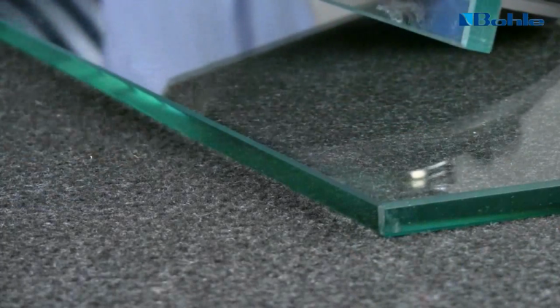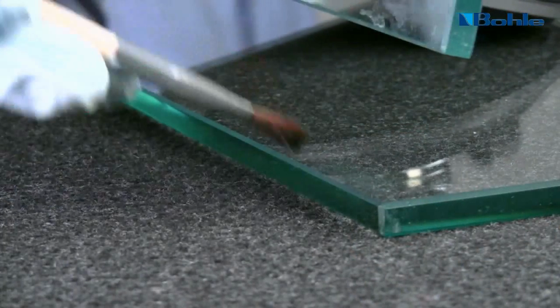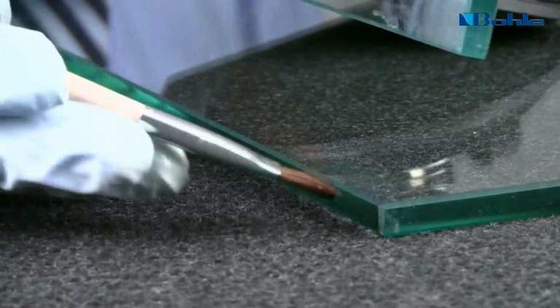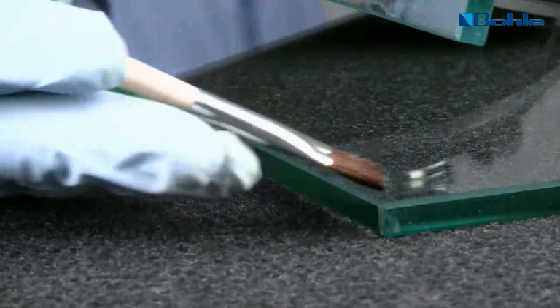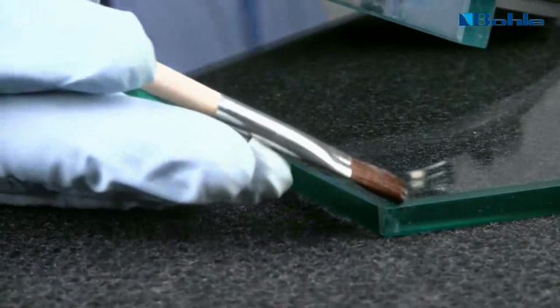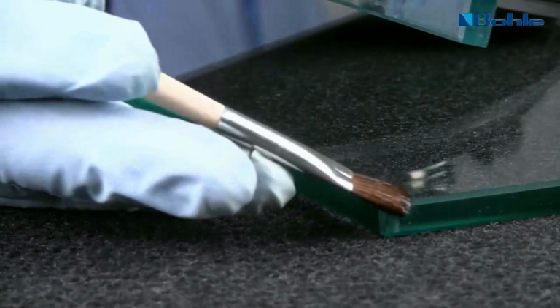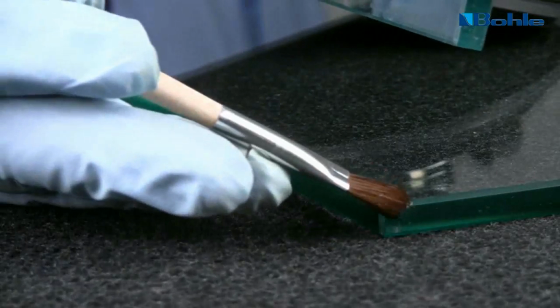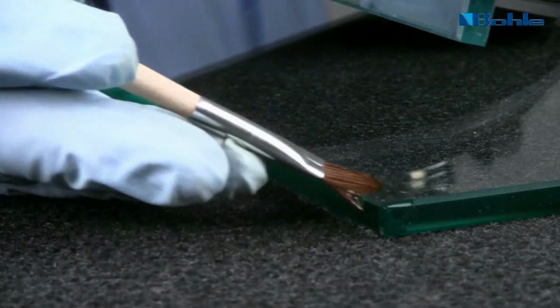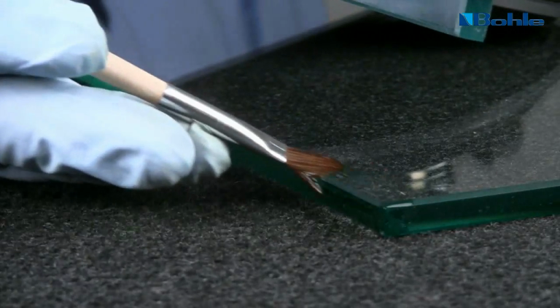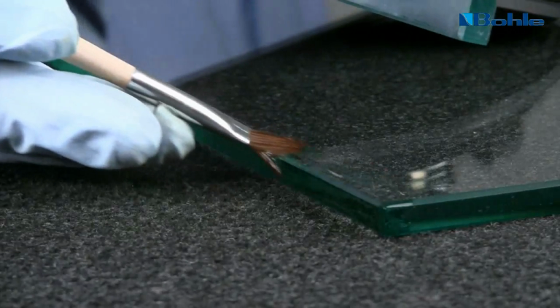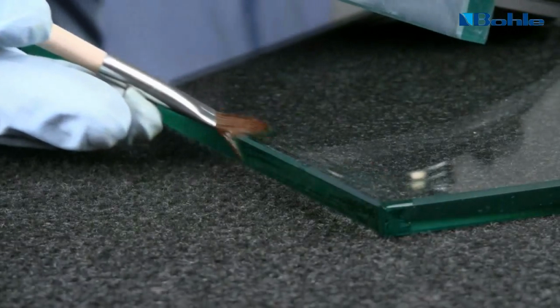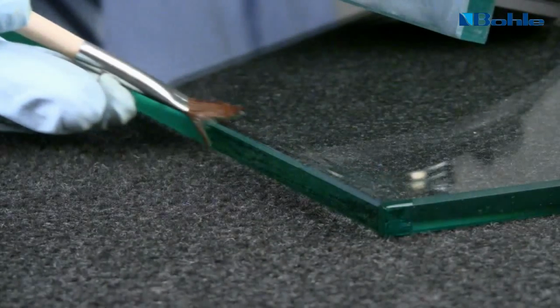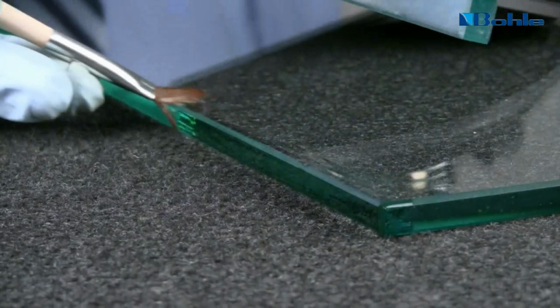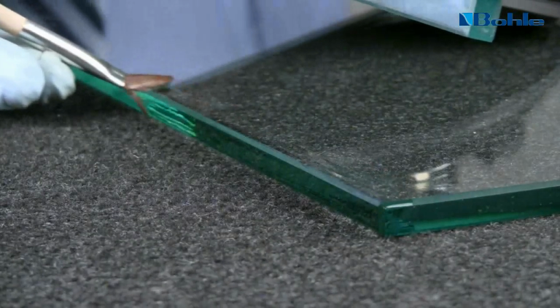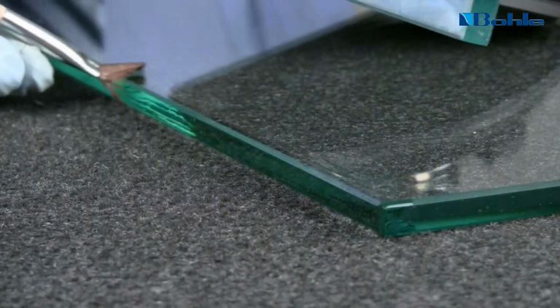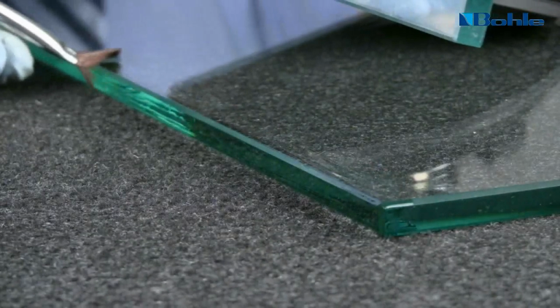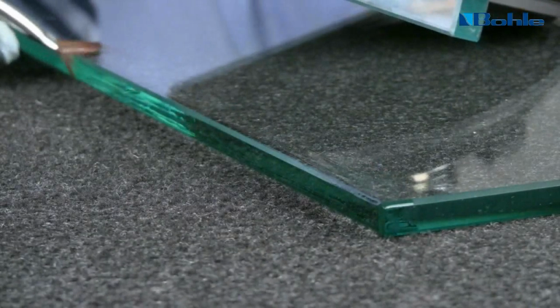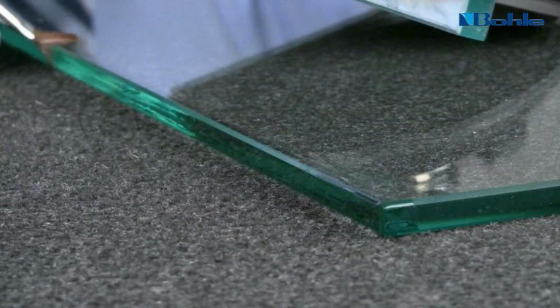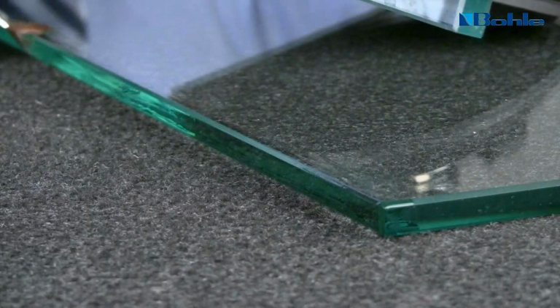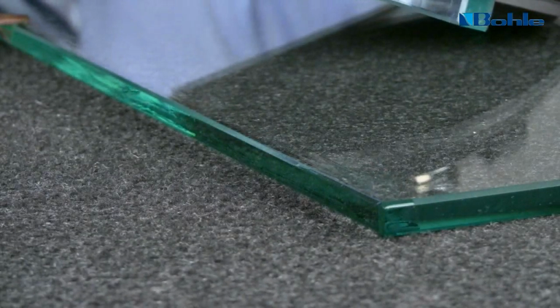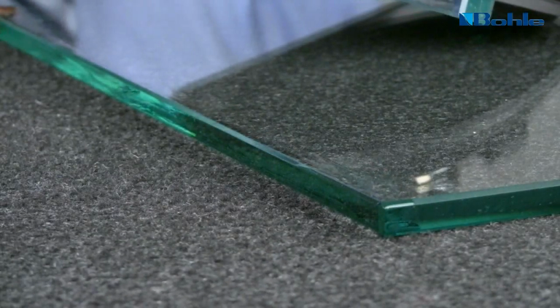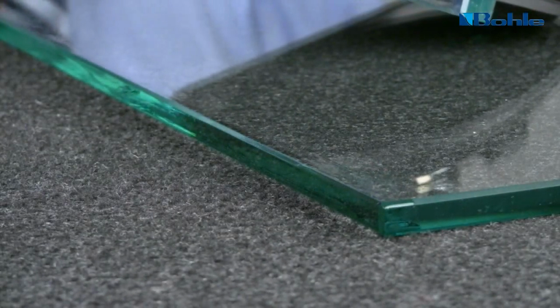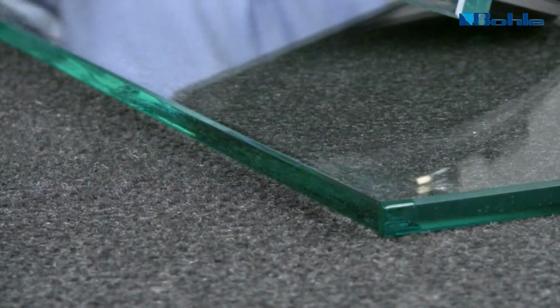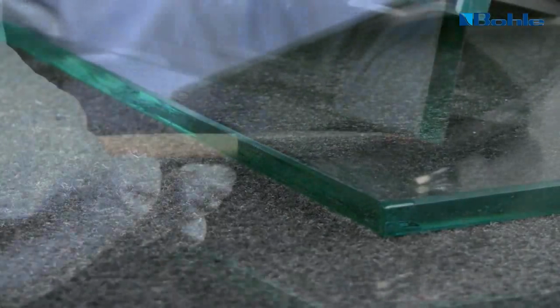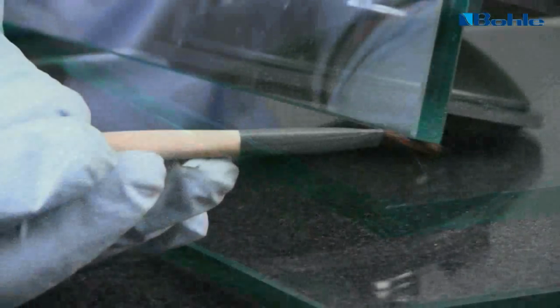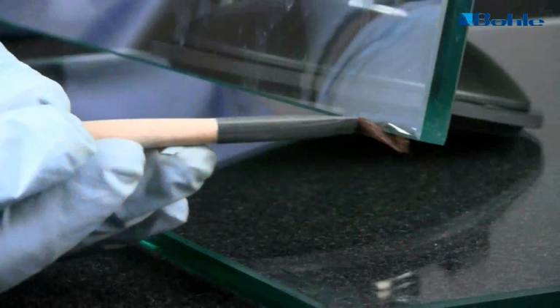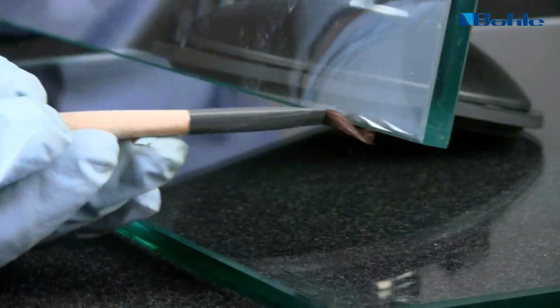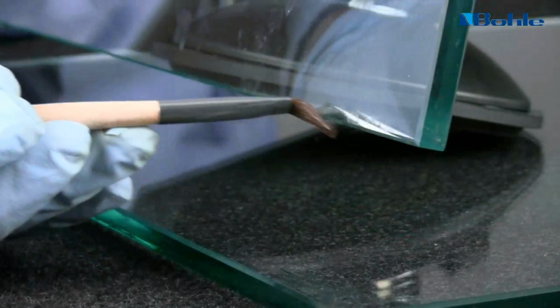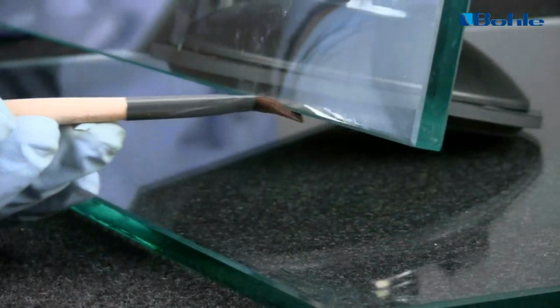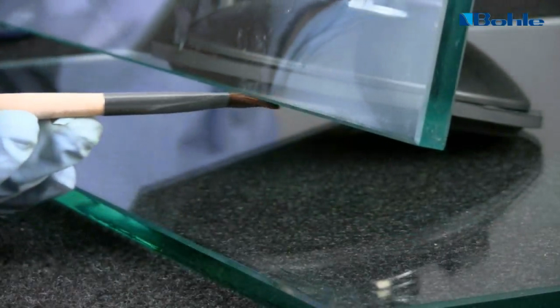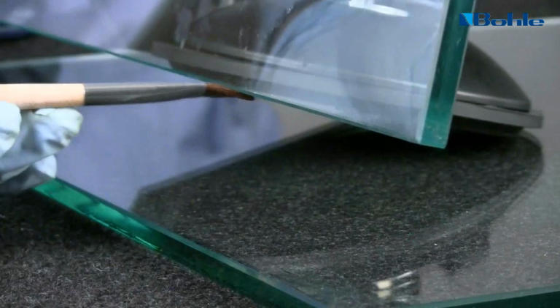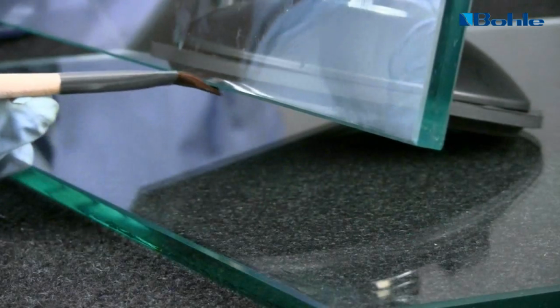The primer is applied thinly with a brush, then allow it to evaporate for at least 2 minutes.